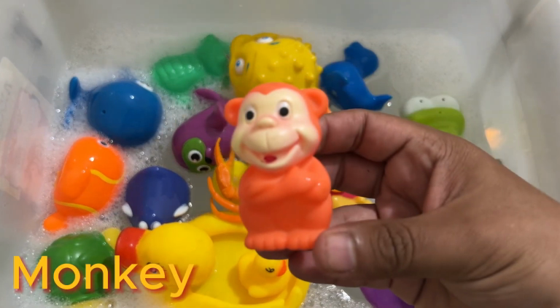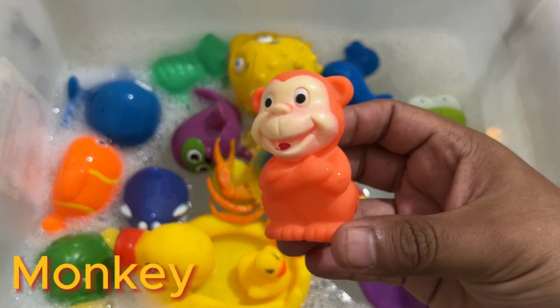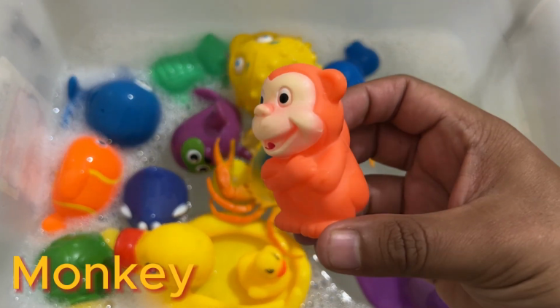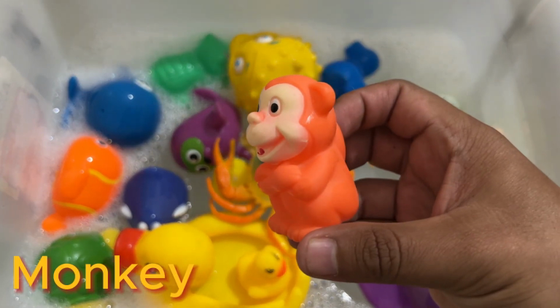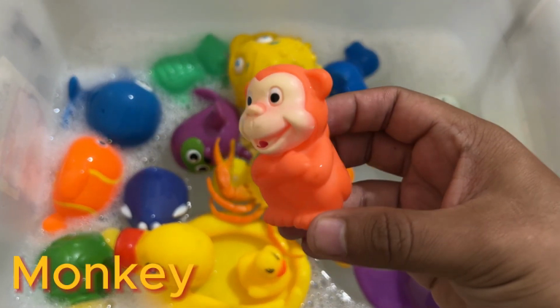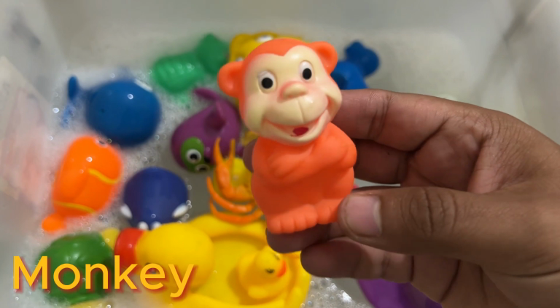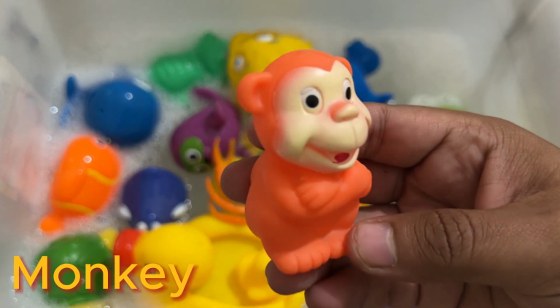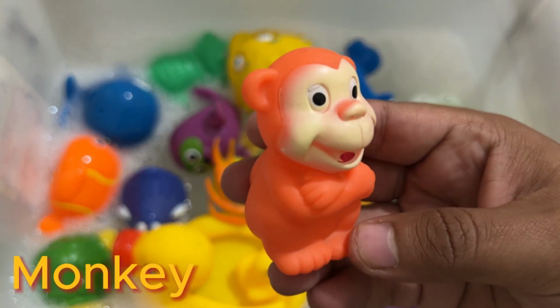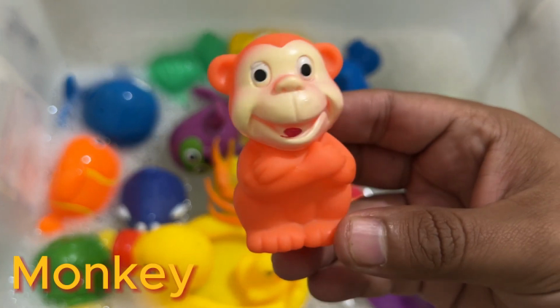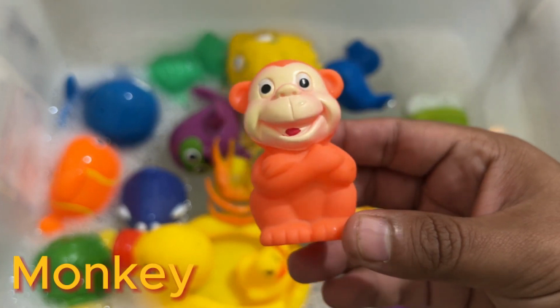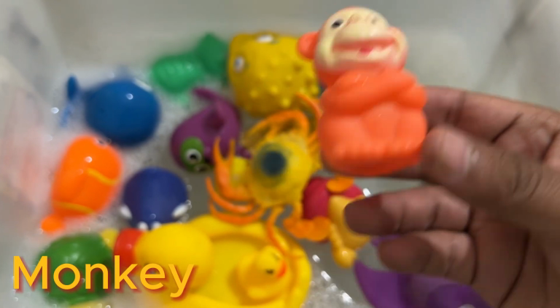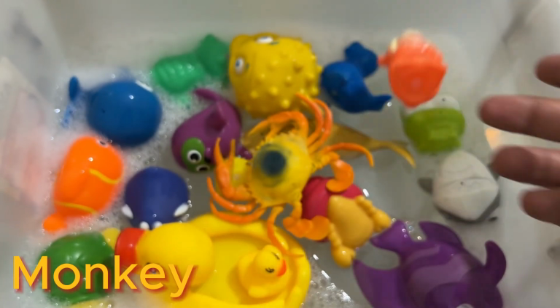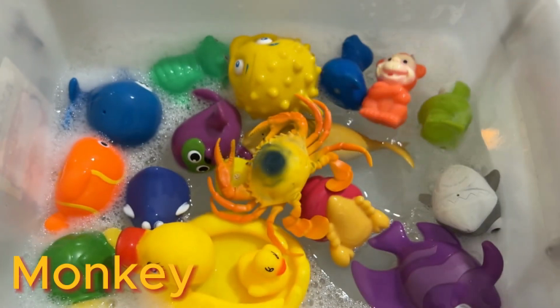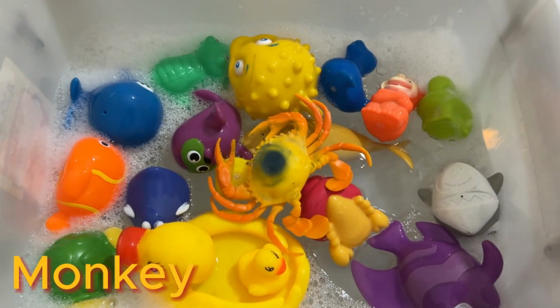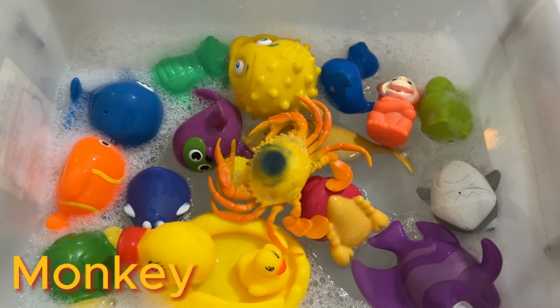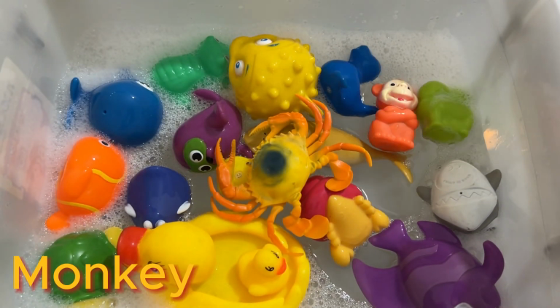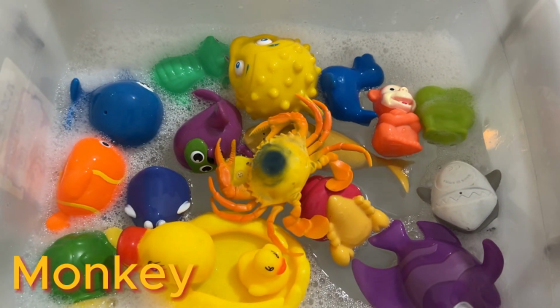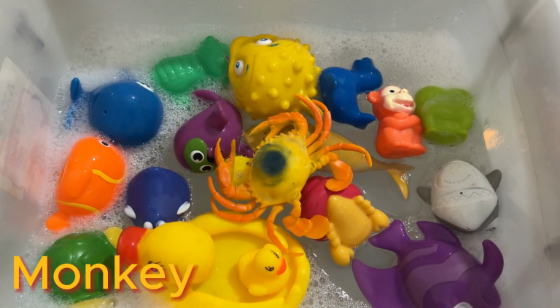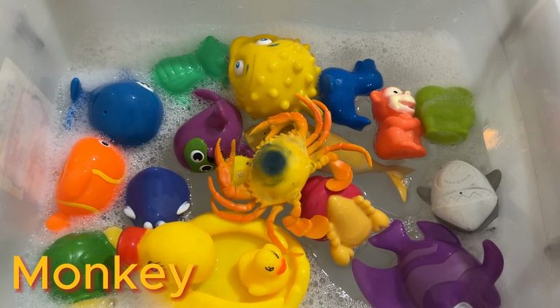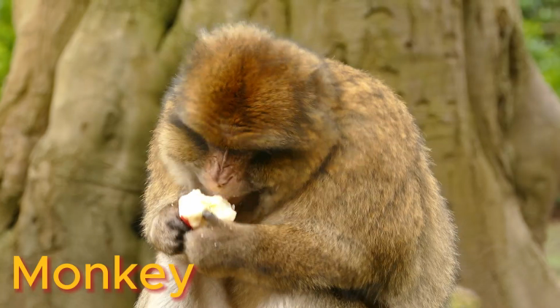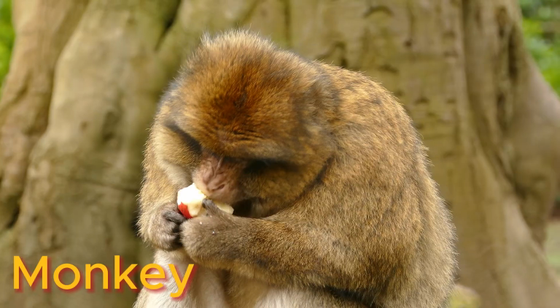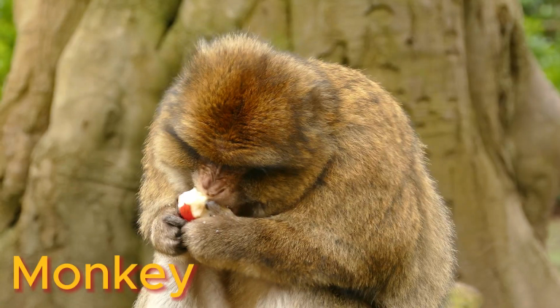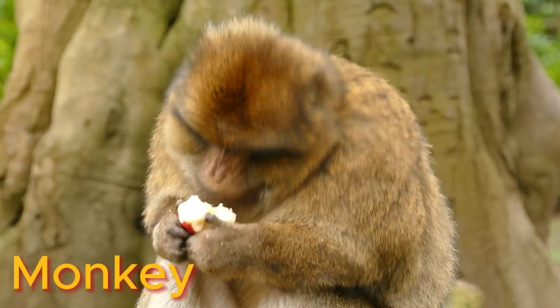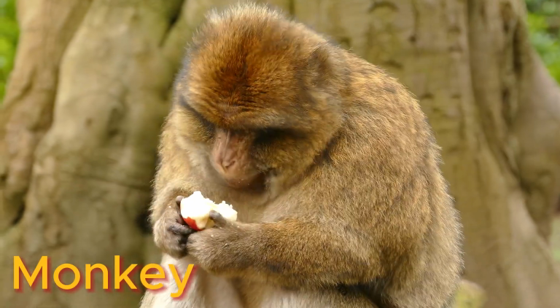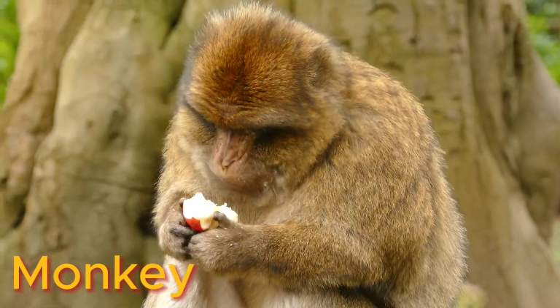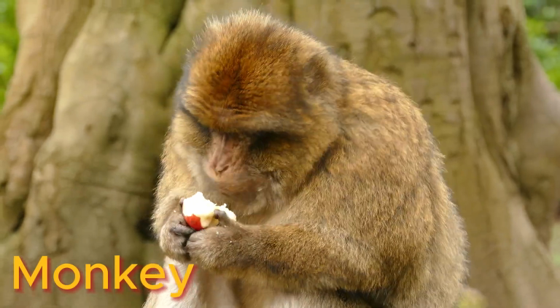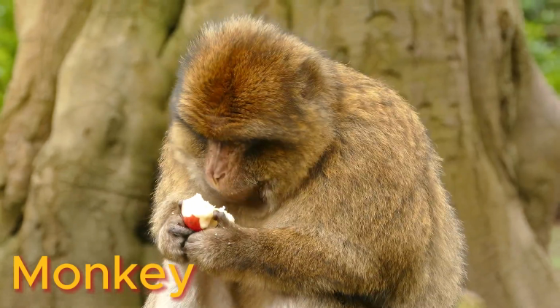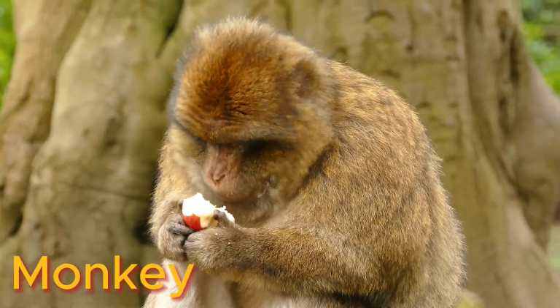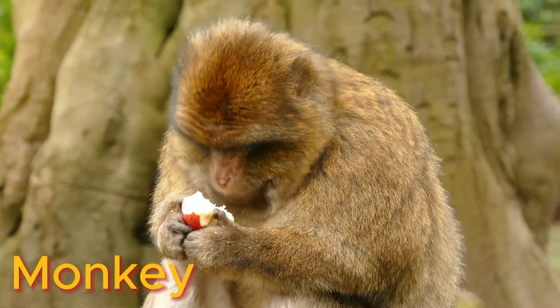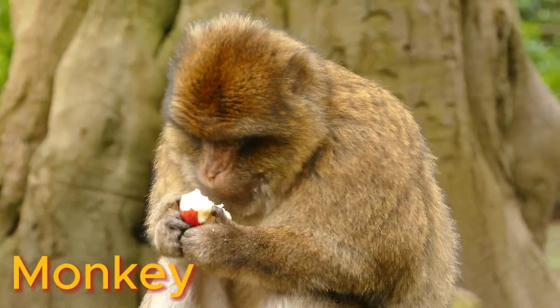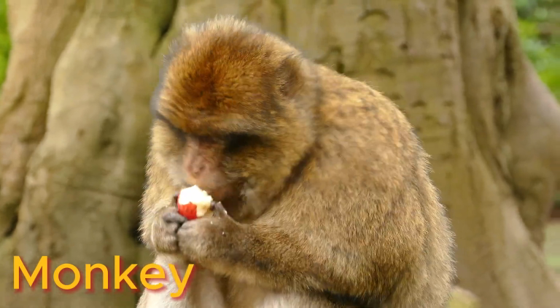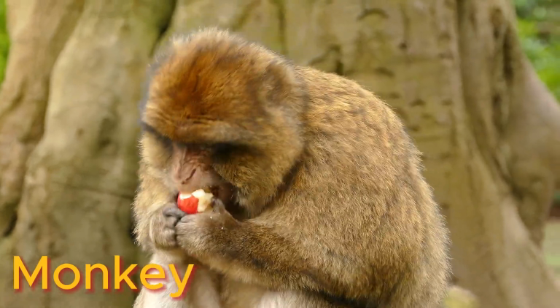Monkey is a familiar name for a group of primate mammals. They live both on the ground and in the trees.